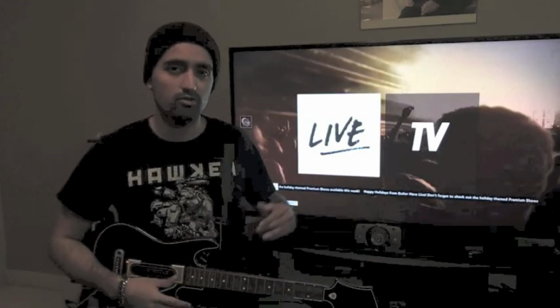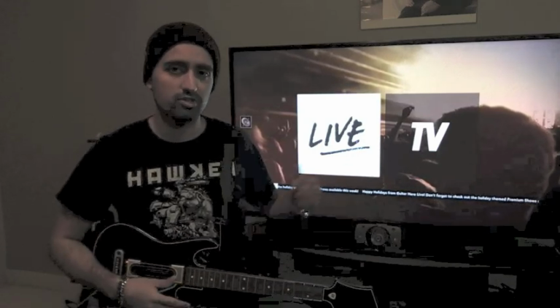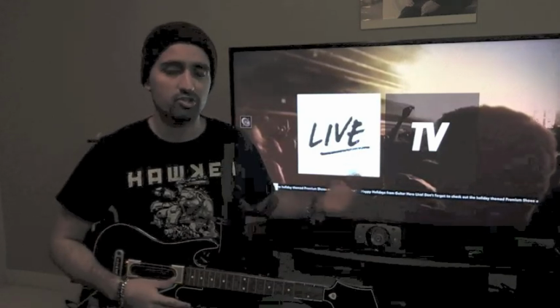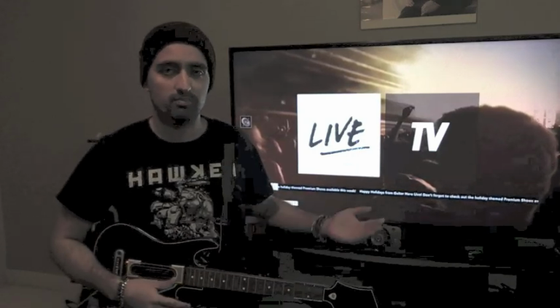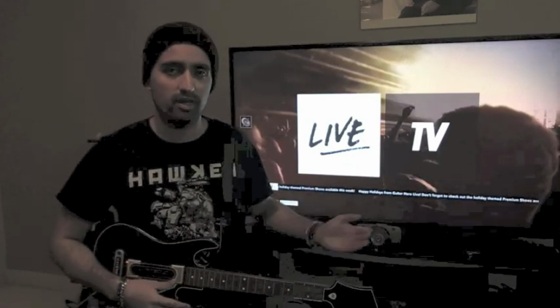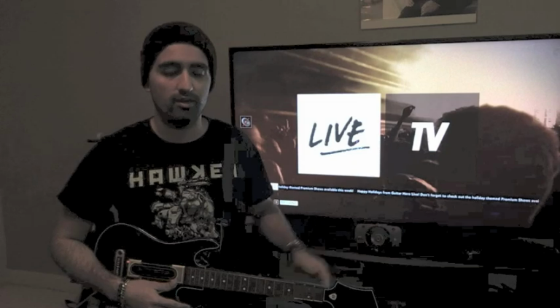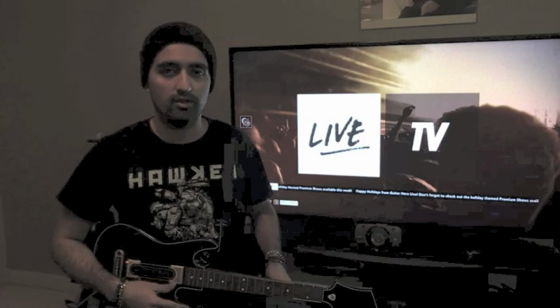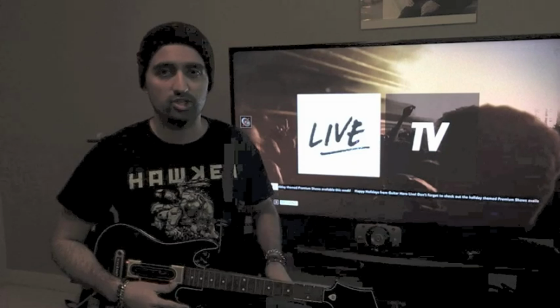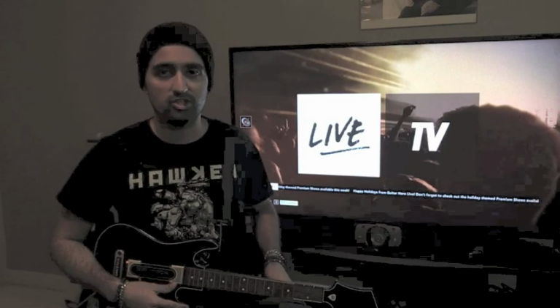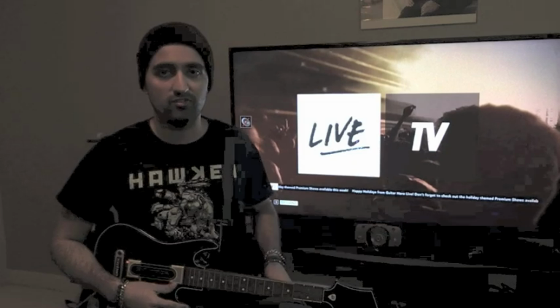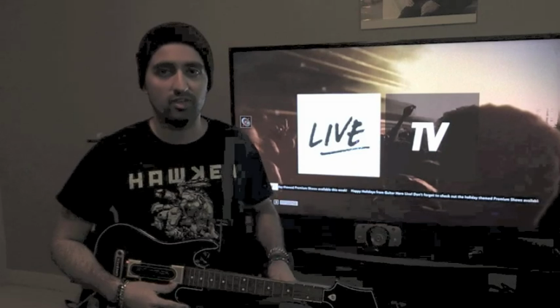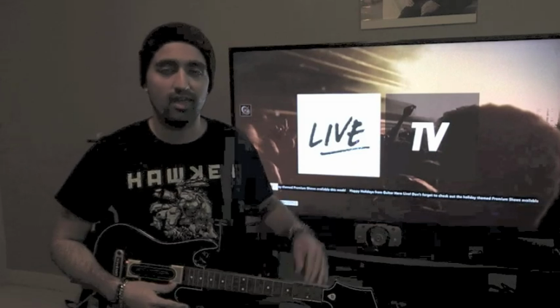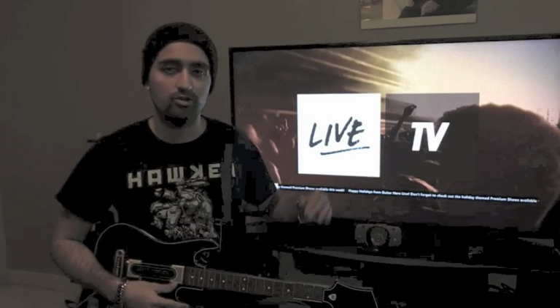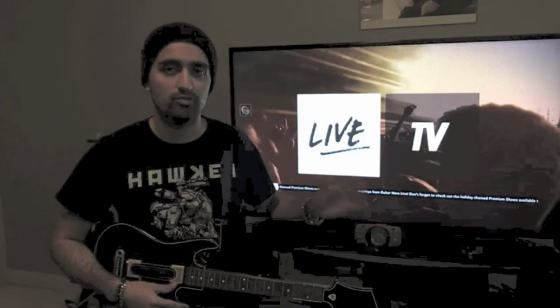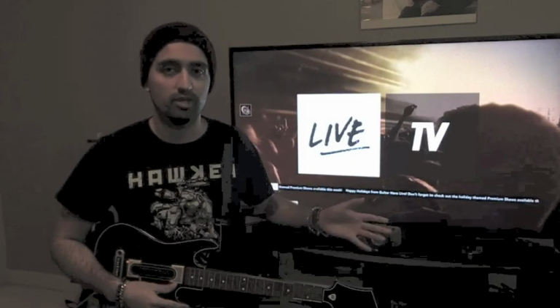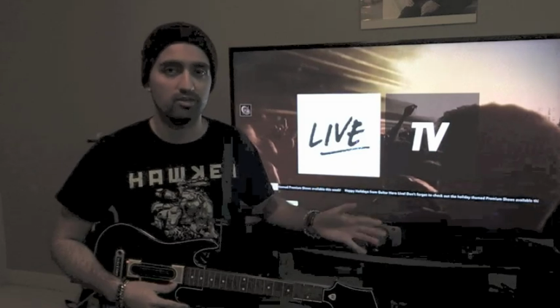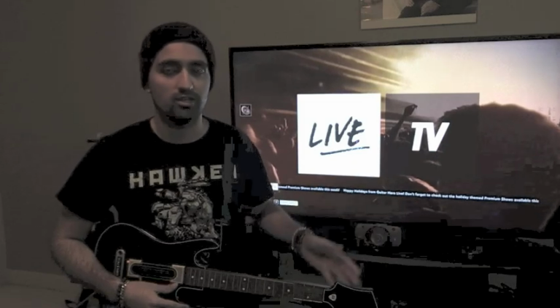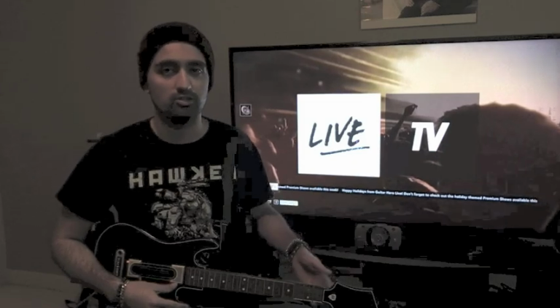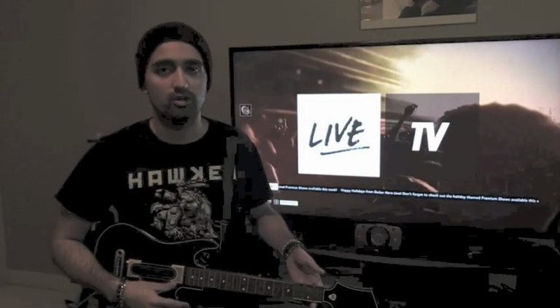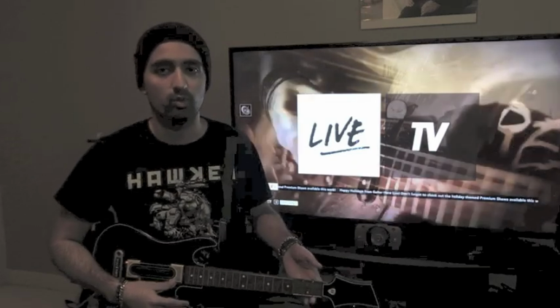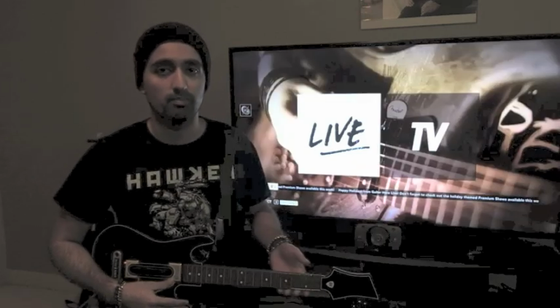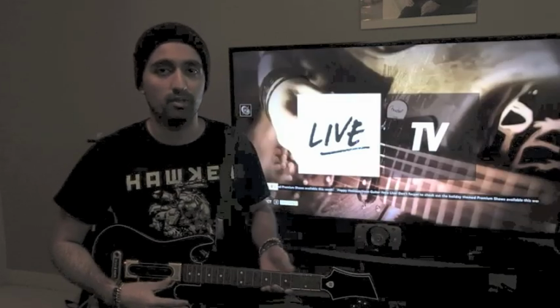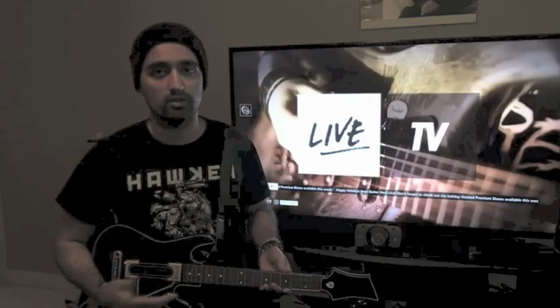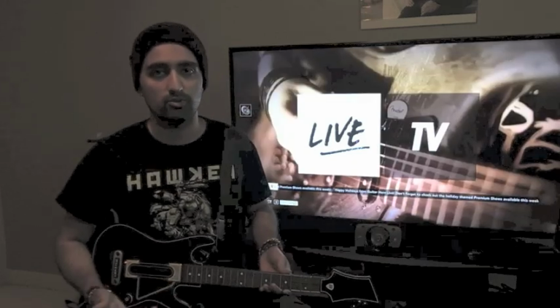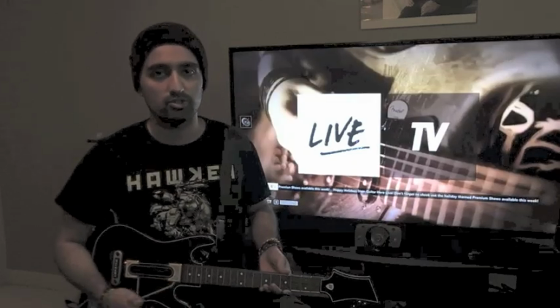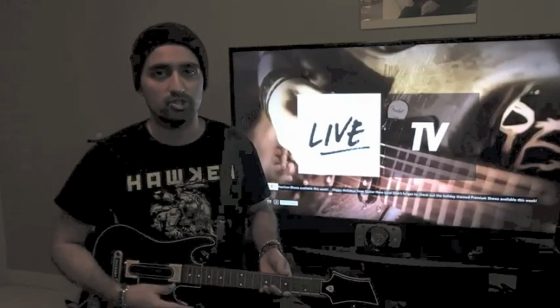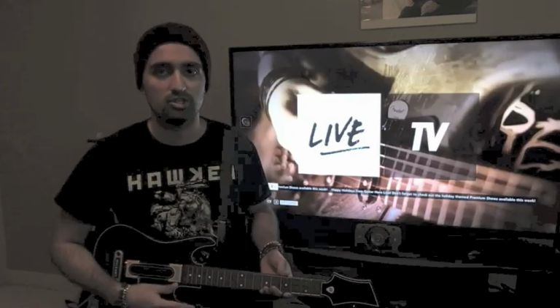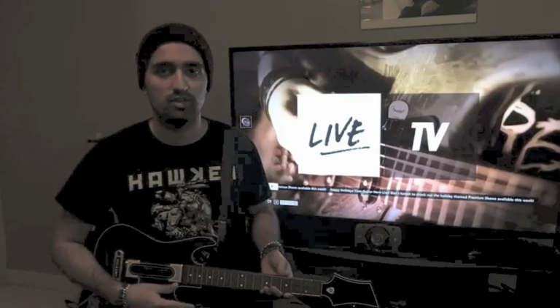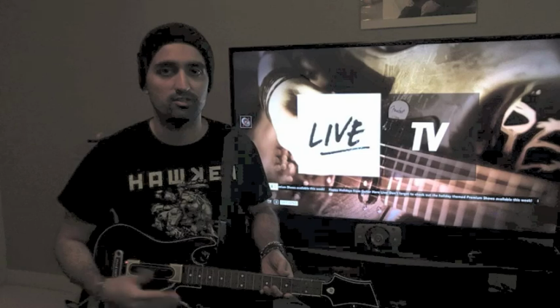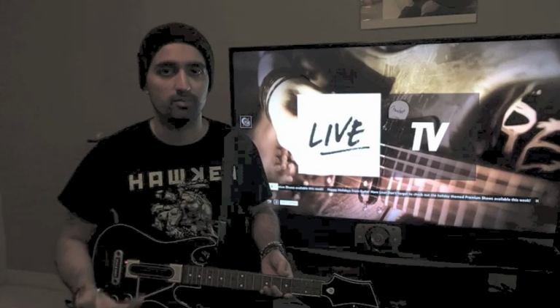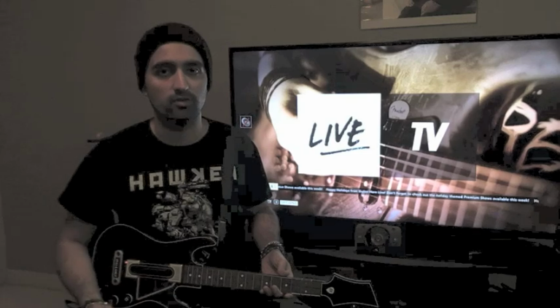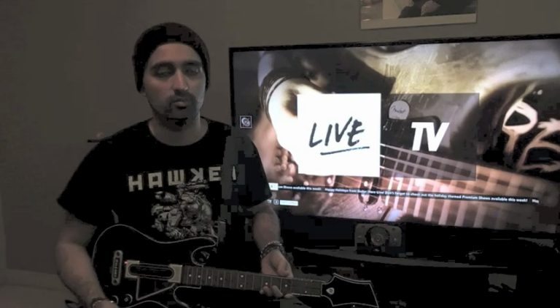Vocals can also be played on GH TV, and you can also plug in a second guitar if you want to play with another person on GH TV in the same living room.